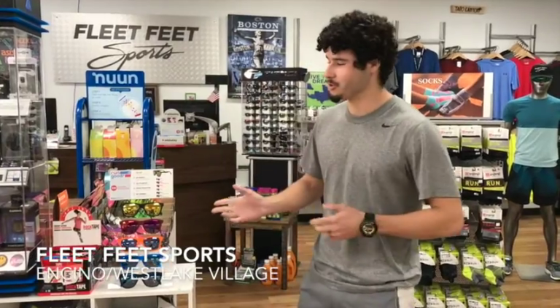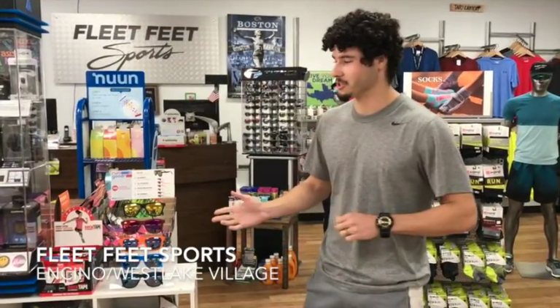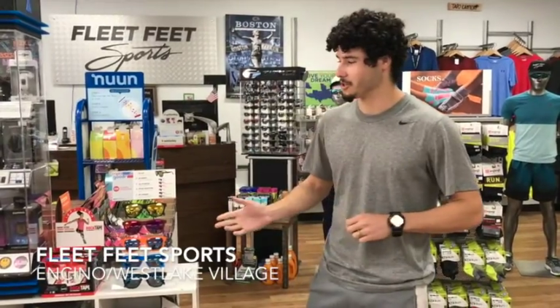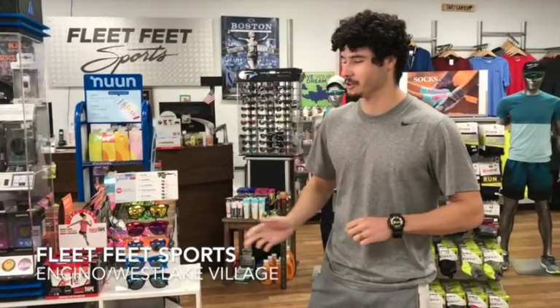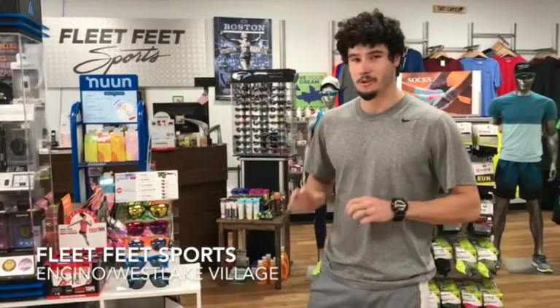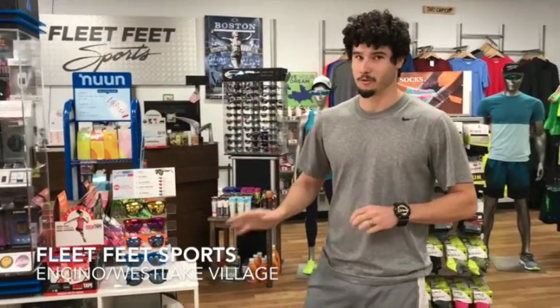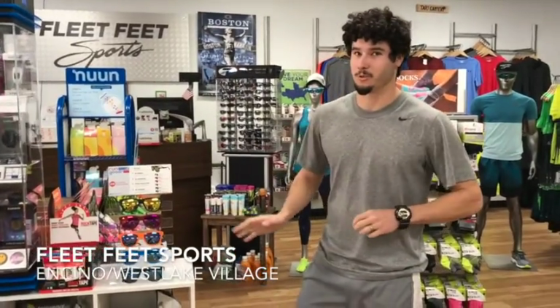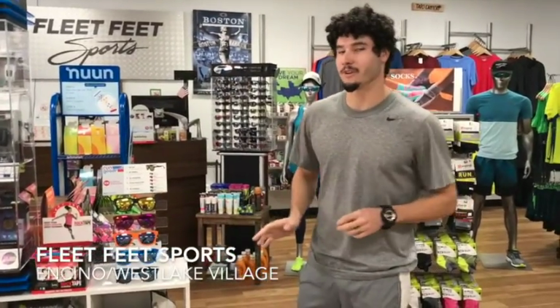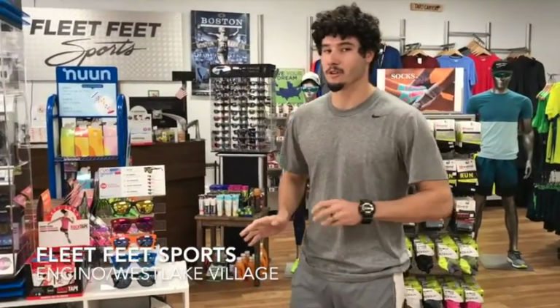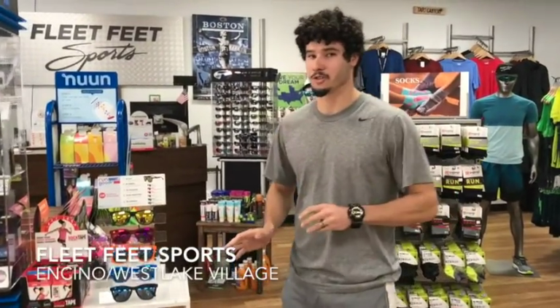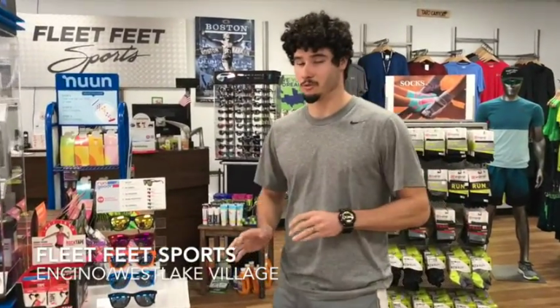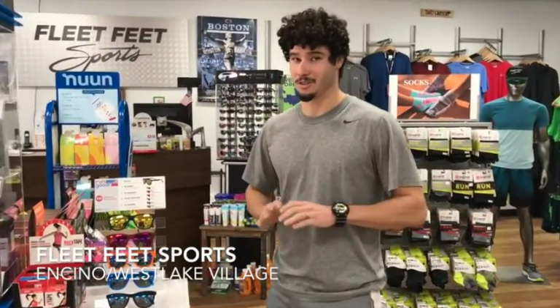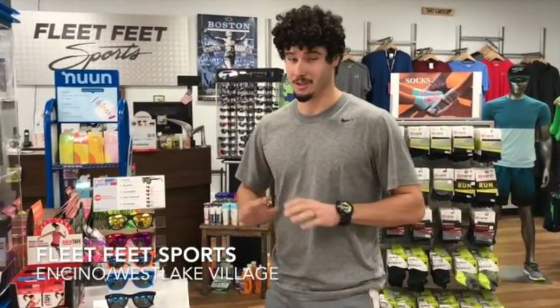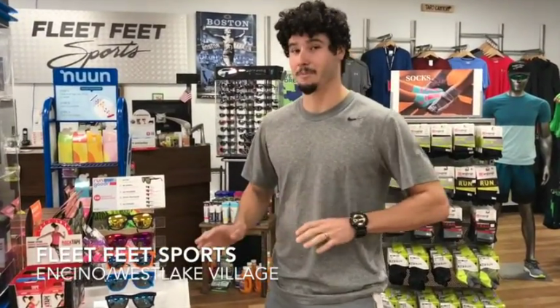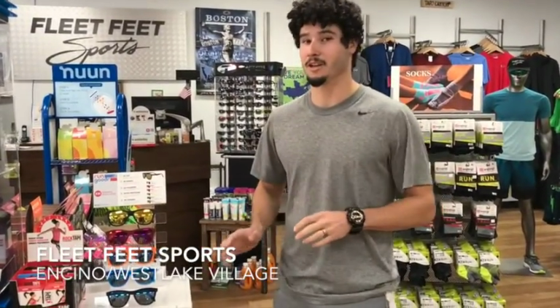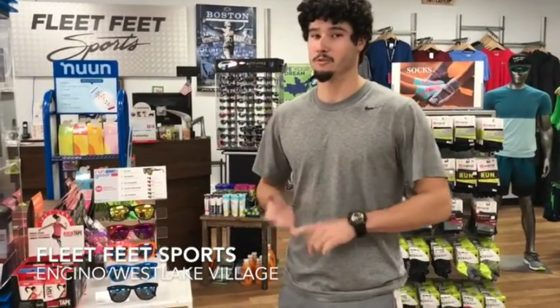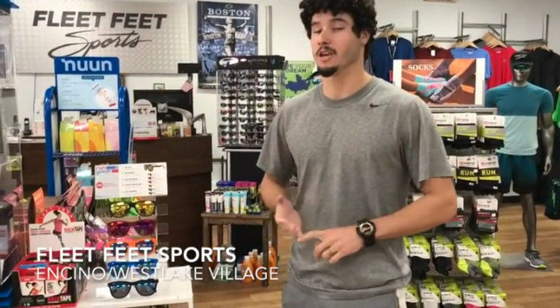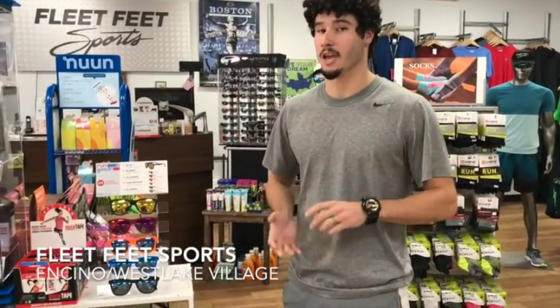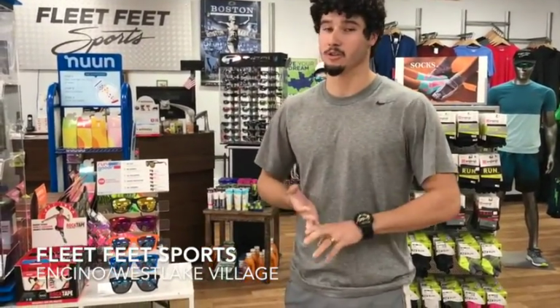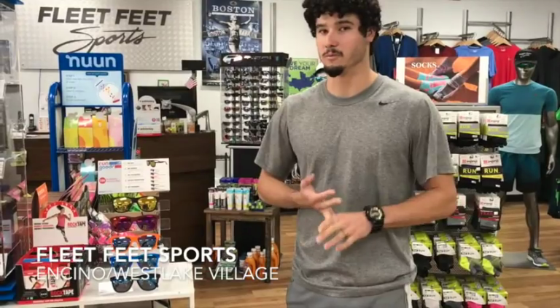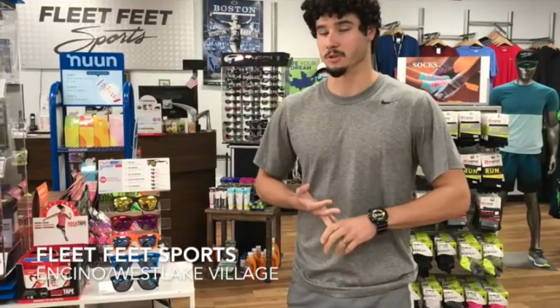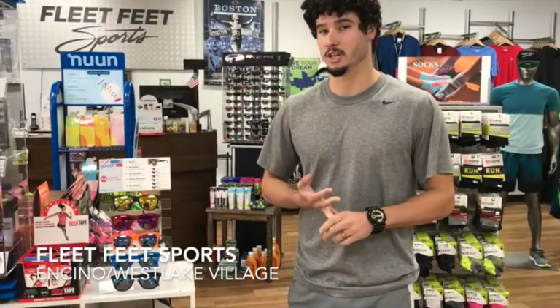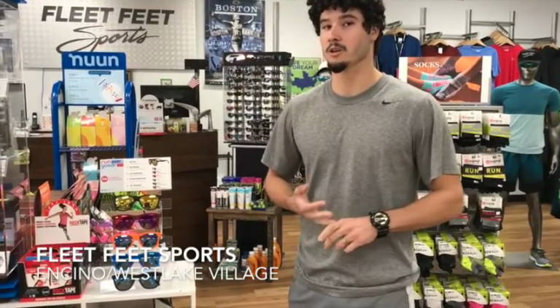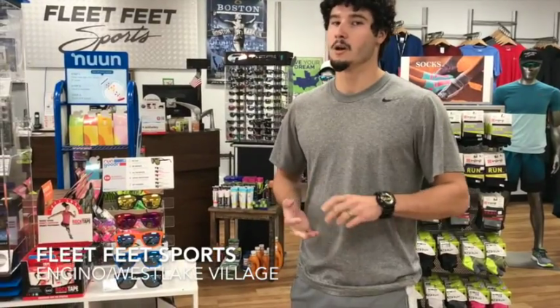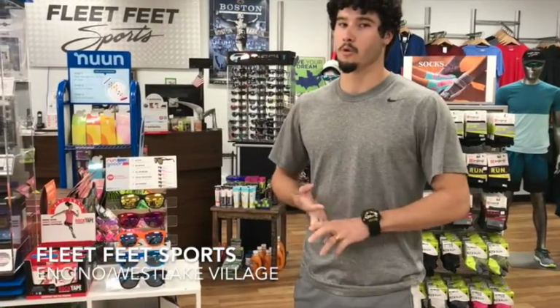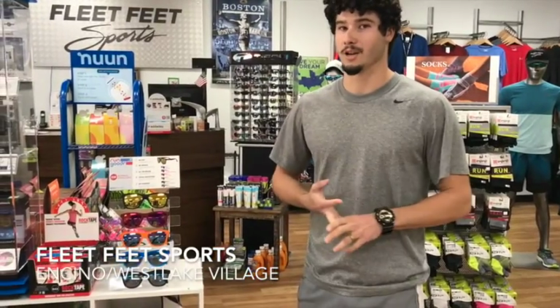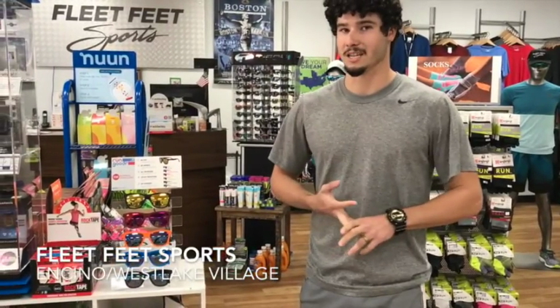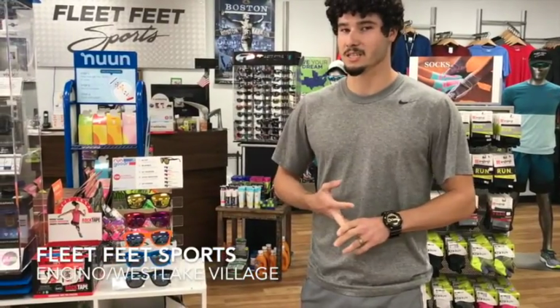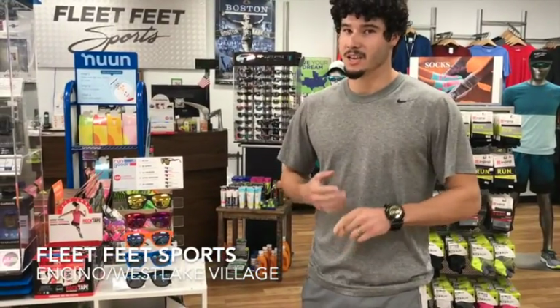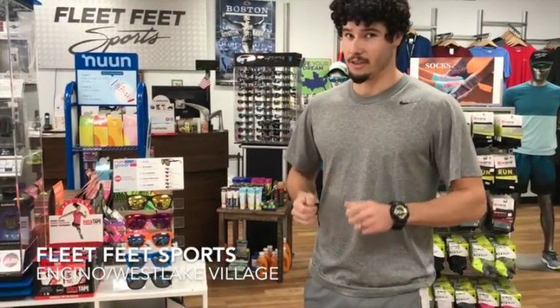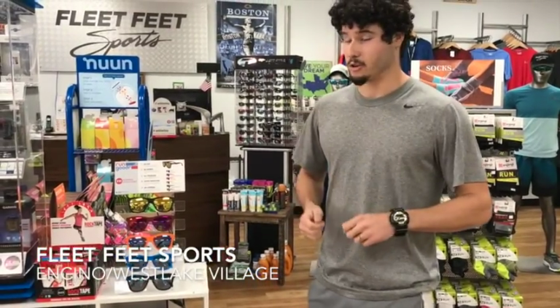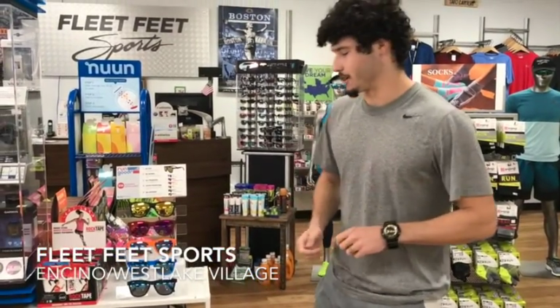Introducing Goodr. For only $25, you get top line UVA and UVB protection, polarized lenses, and they look great.